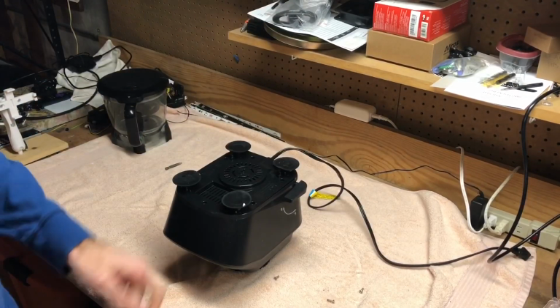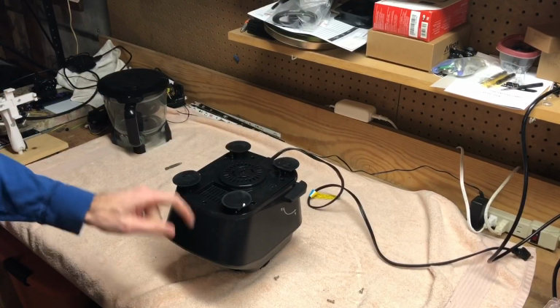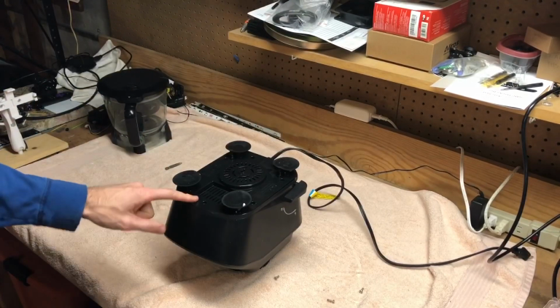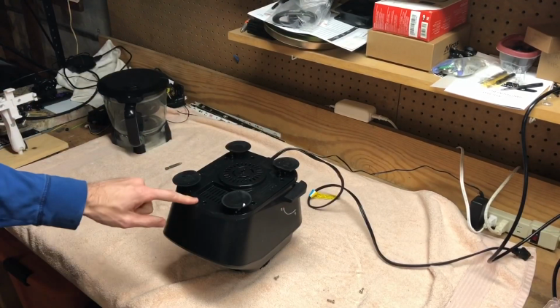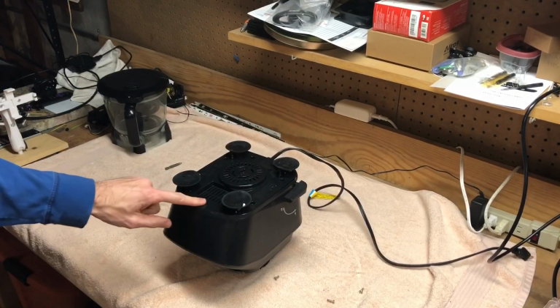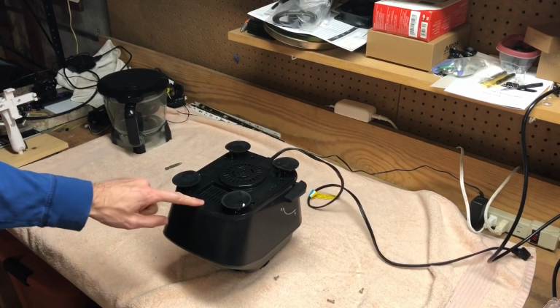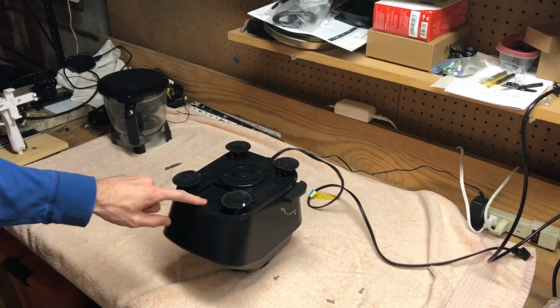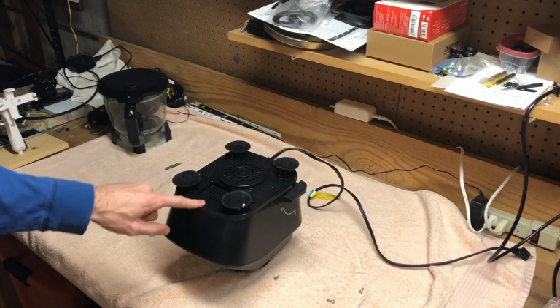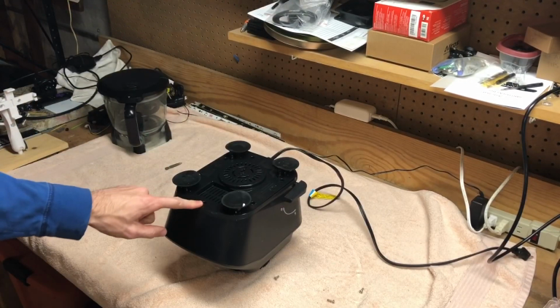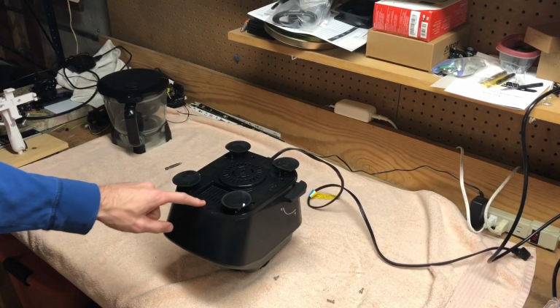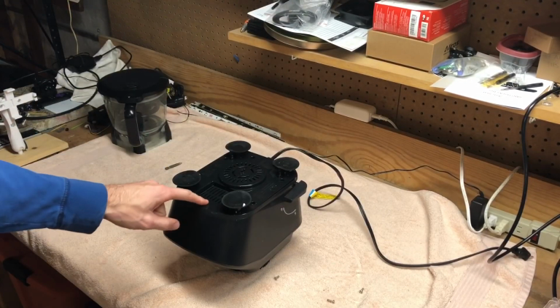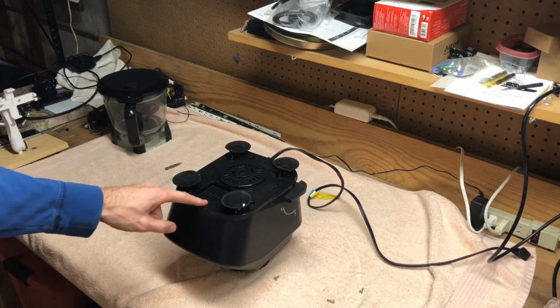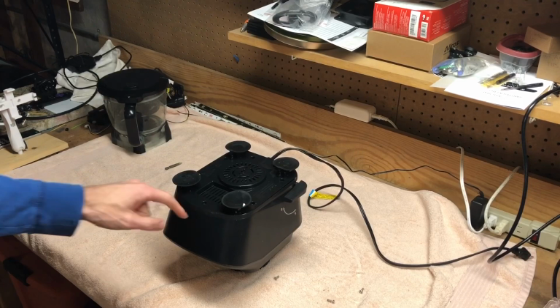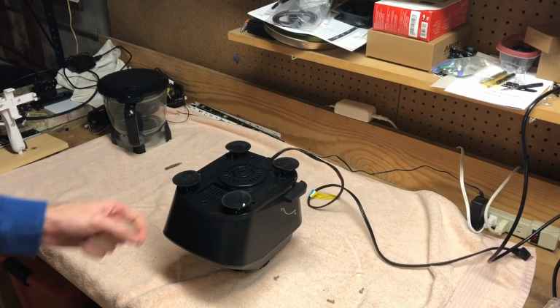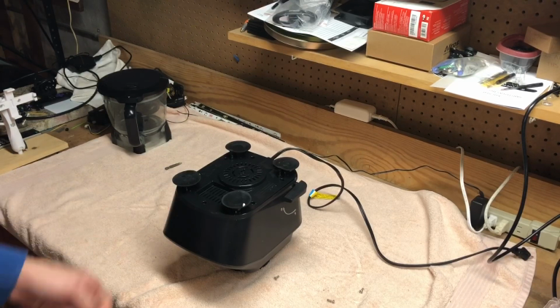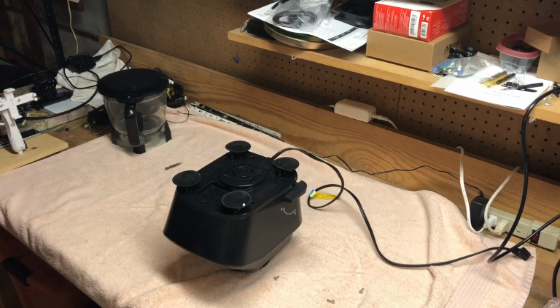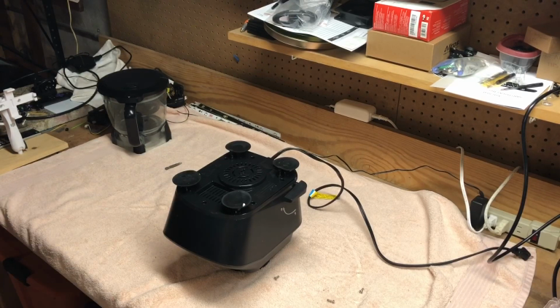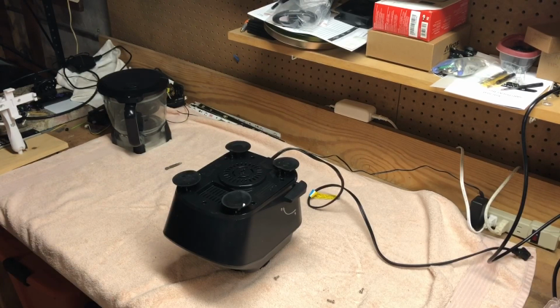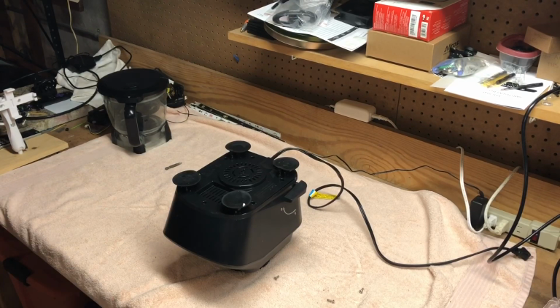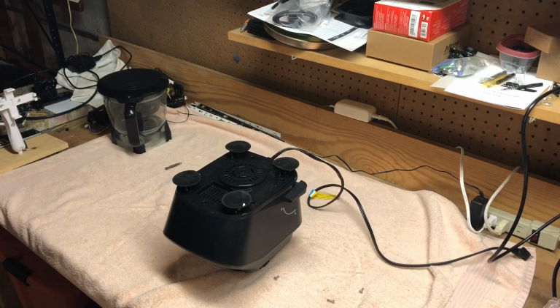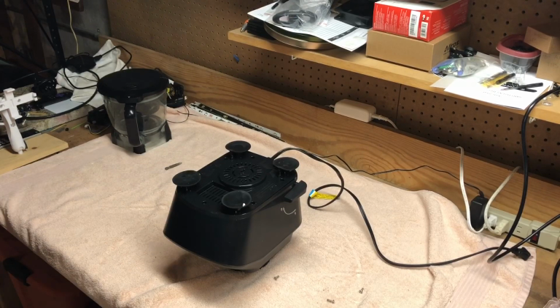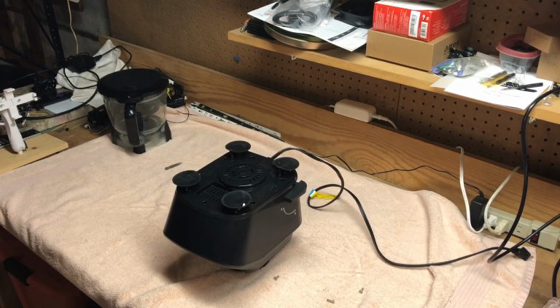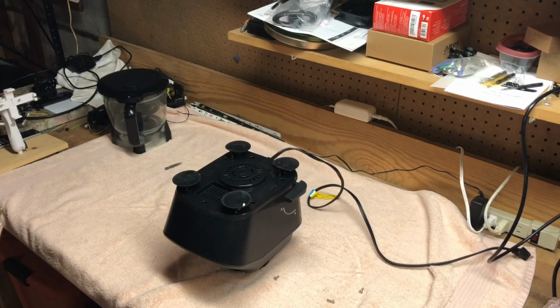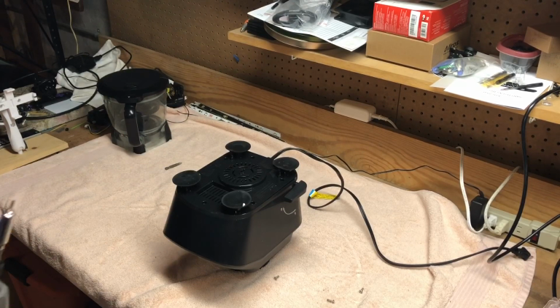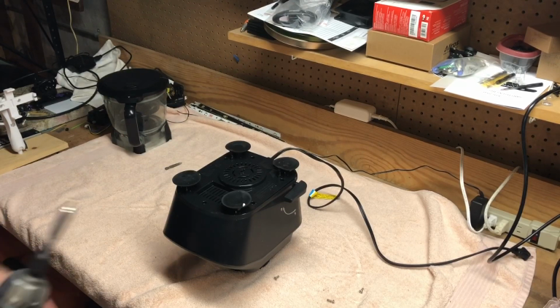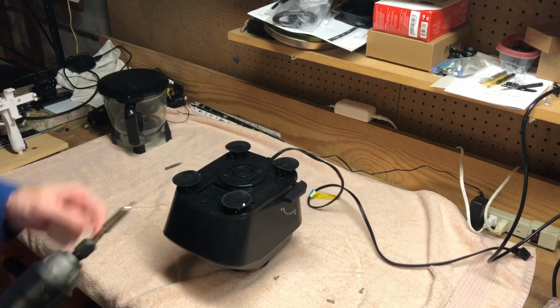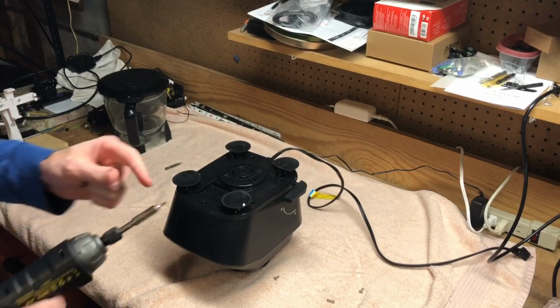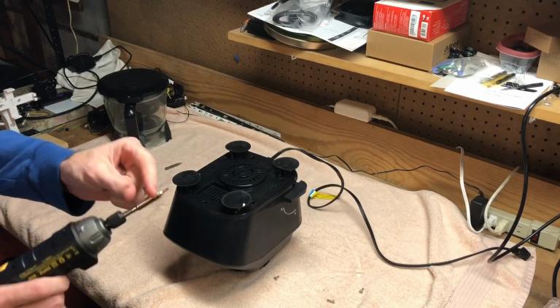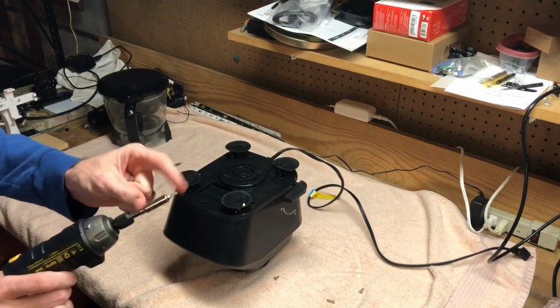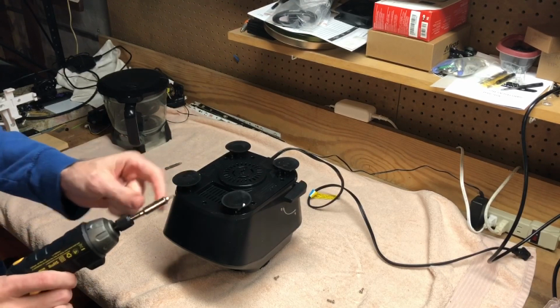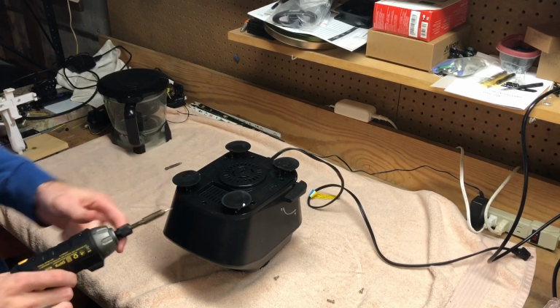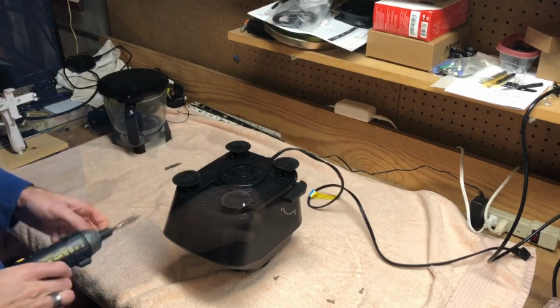Alright, so this little guy up here was a T9 security screw with a little hole in the end of it.